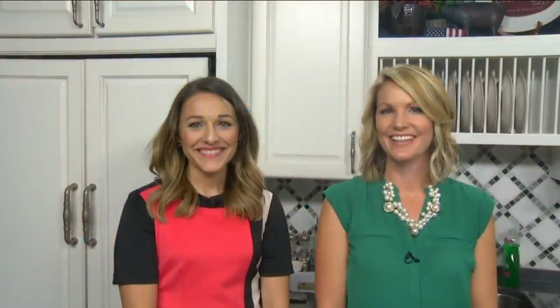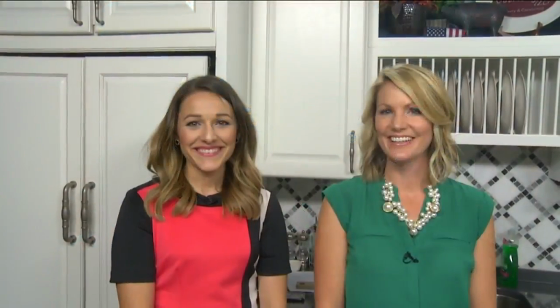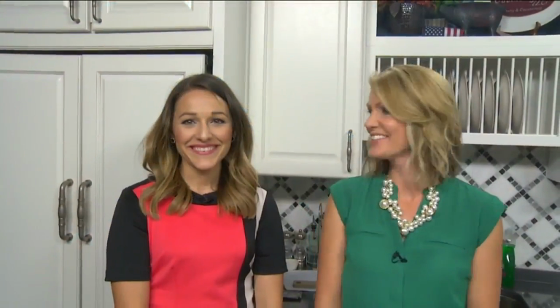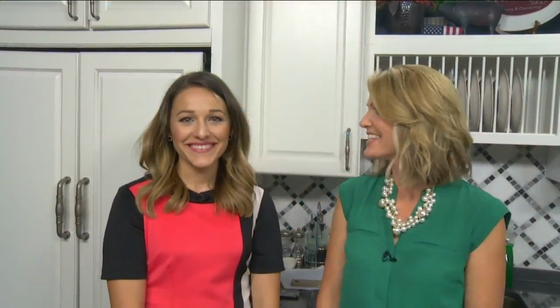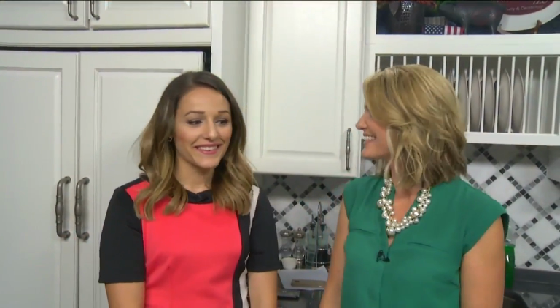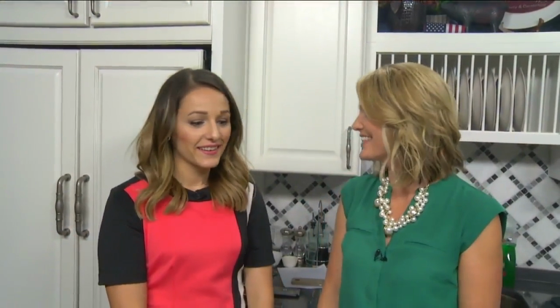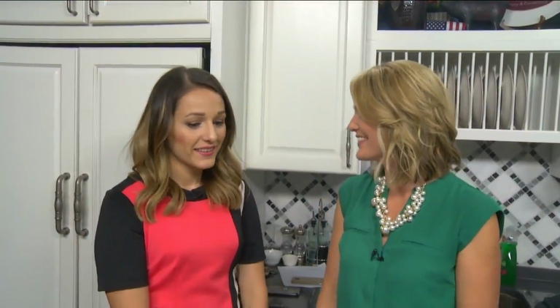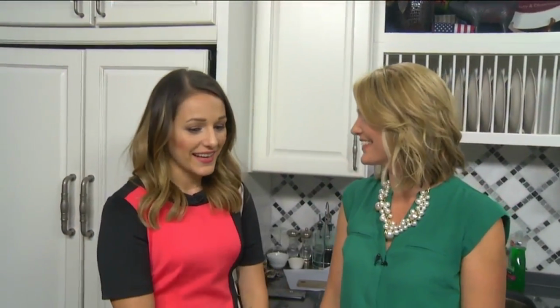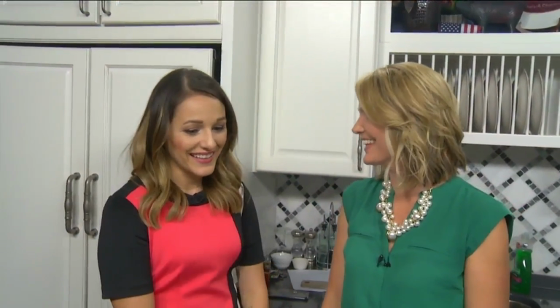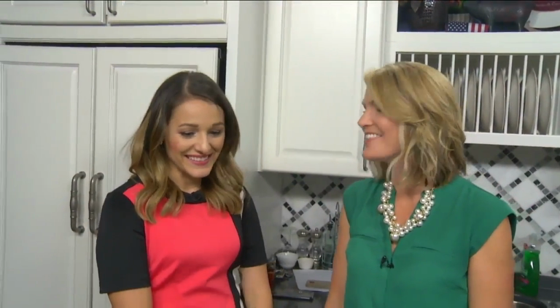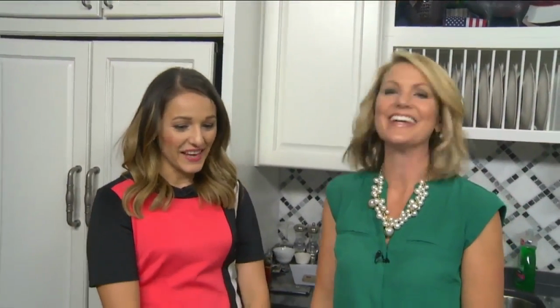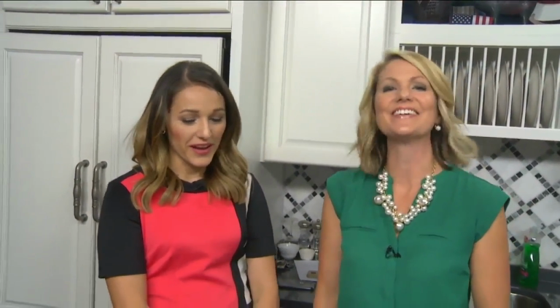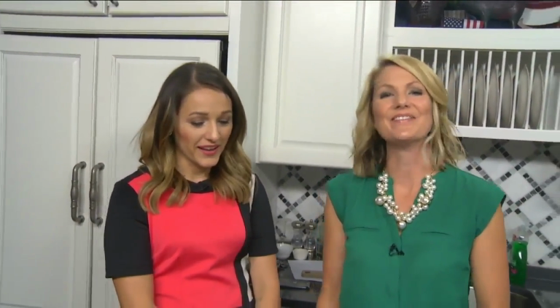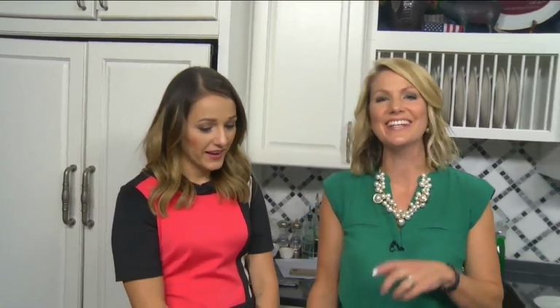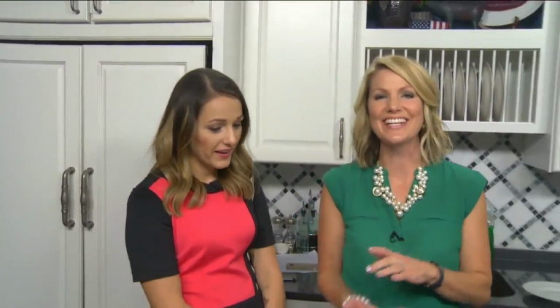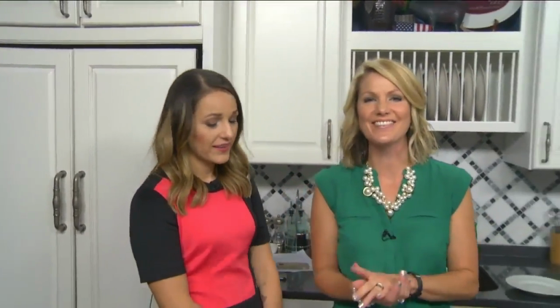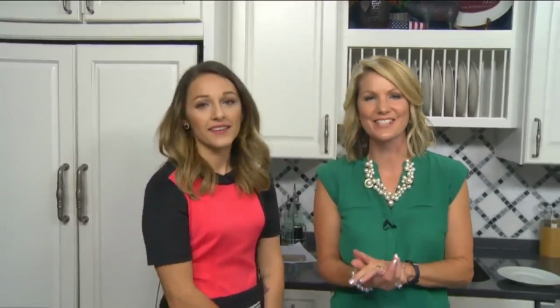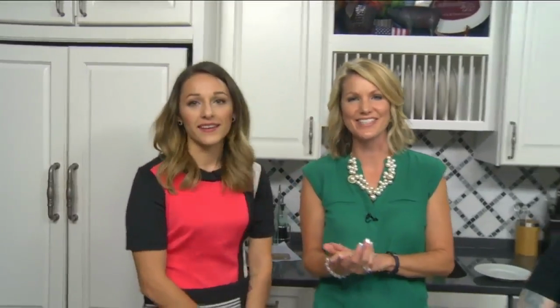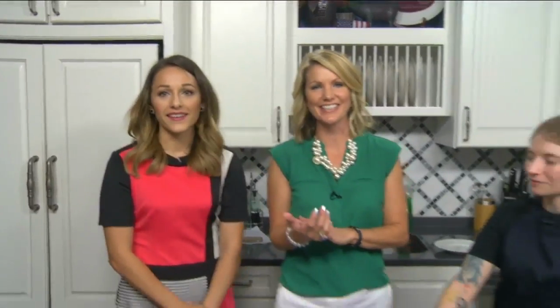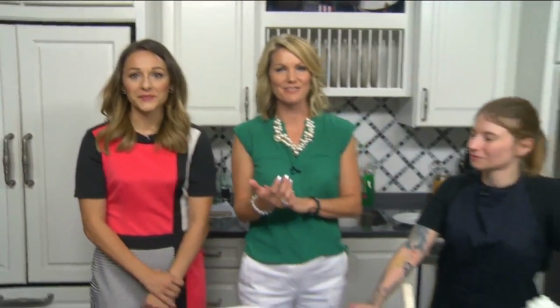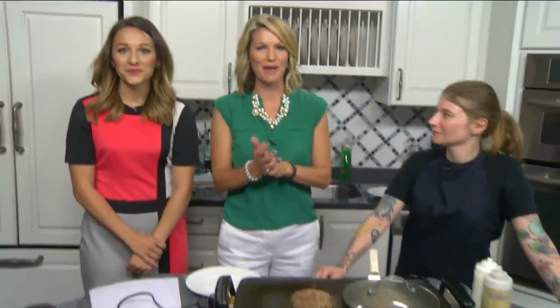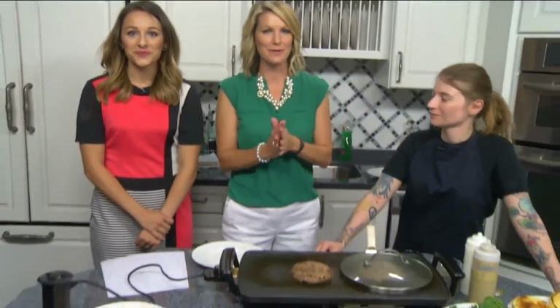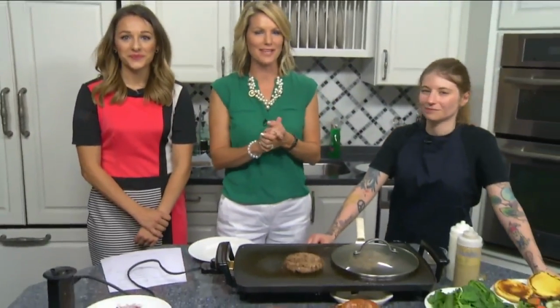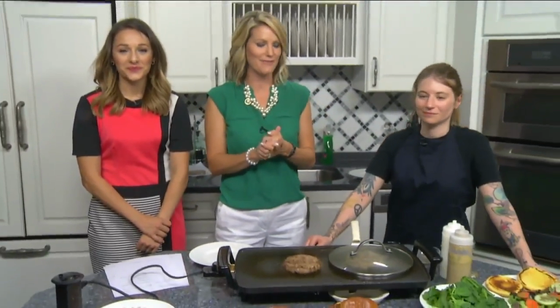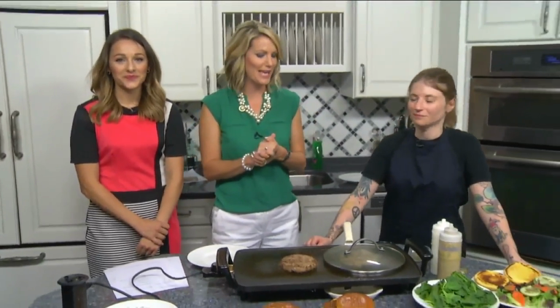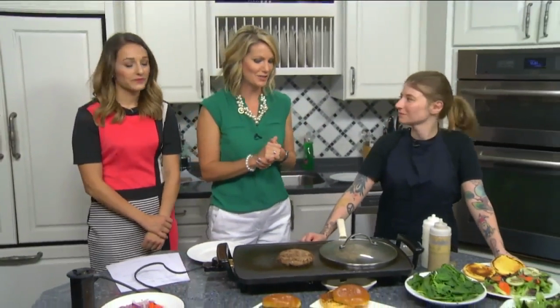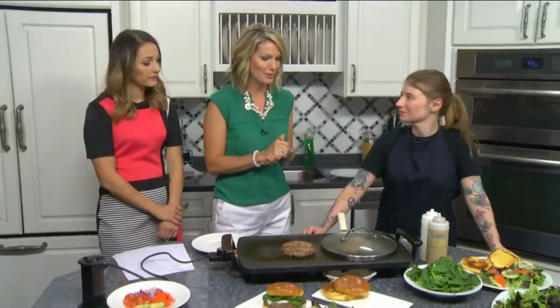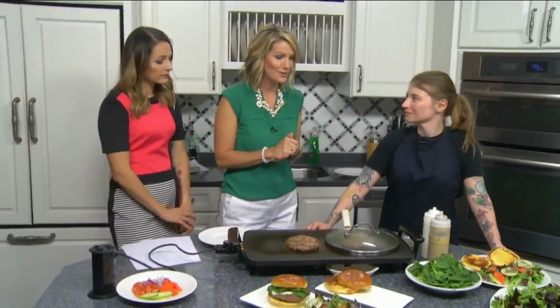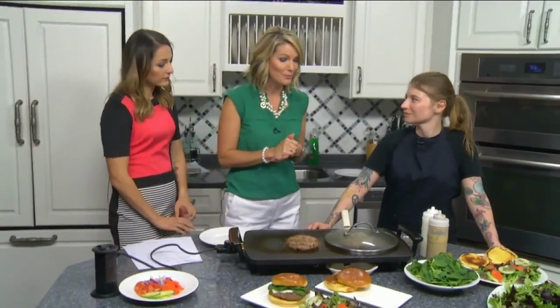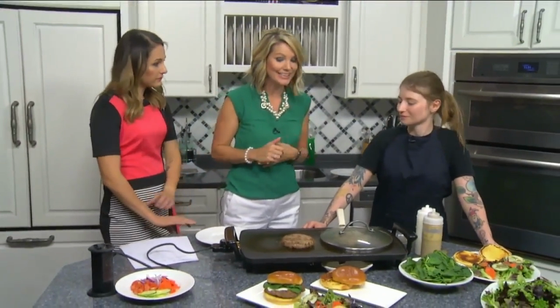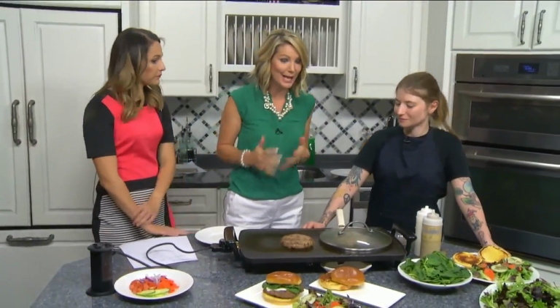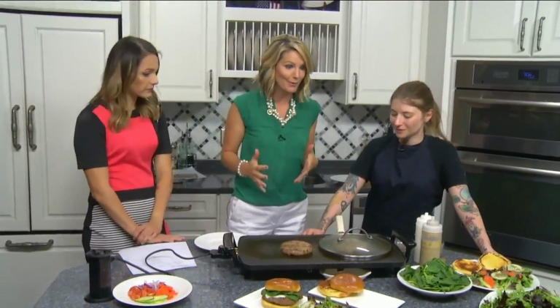Listen to that sizzle — they're going to love it. We're back in the Daytime Kitchen with Jen Witz from FBS Cafe and Spirits, and we're making lamb burgers.